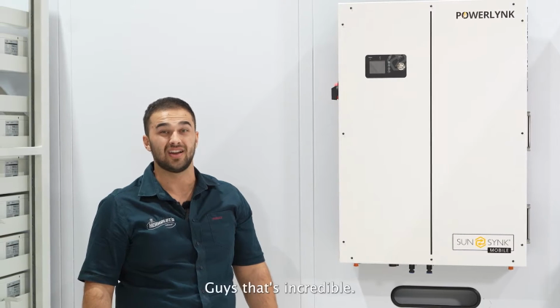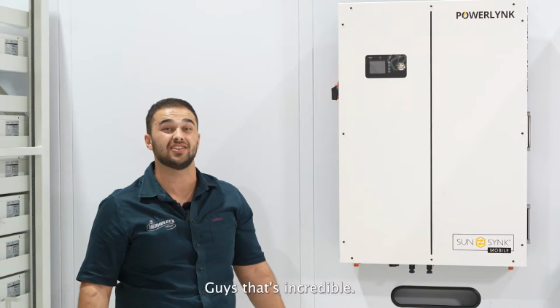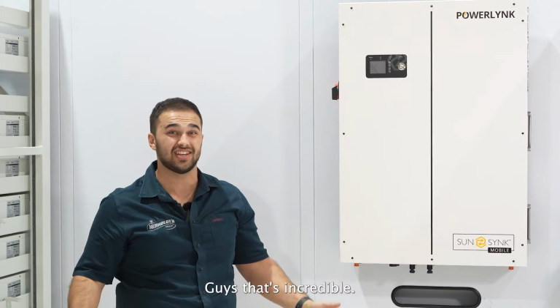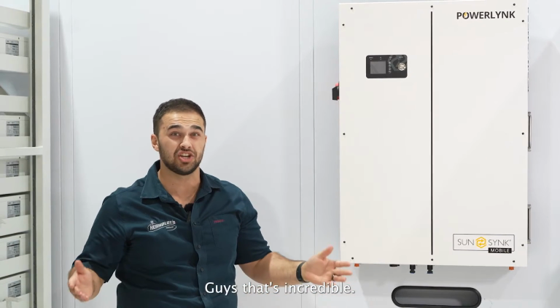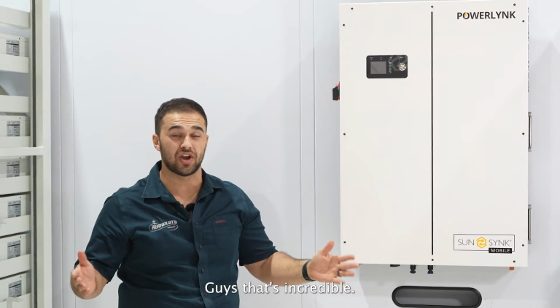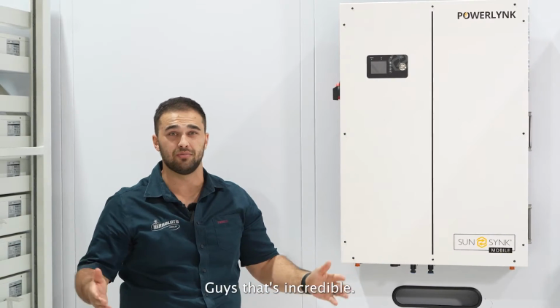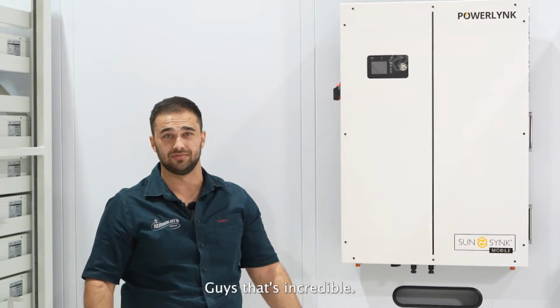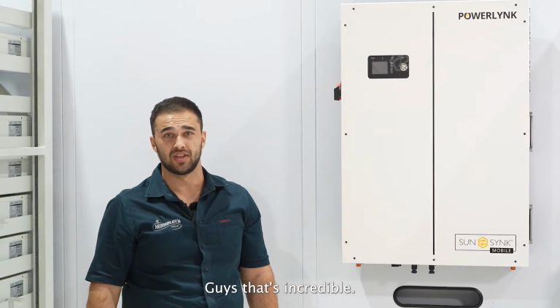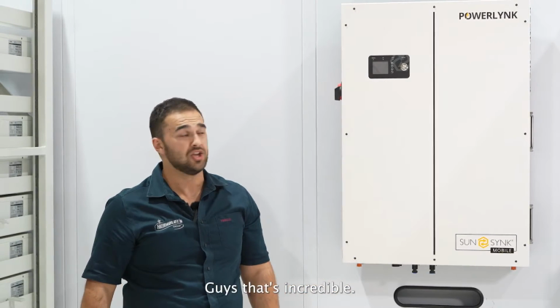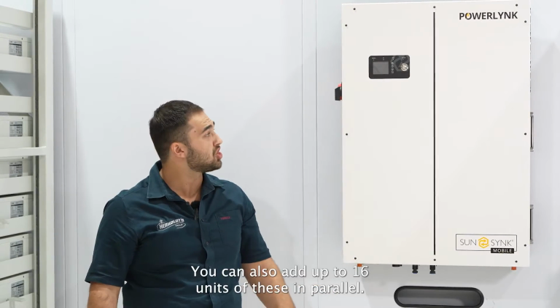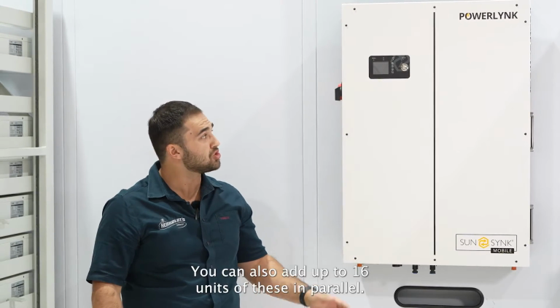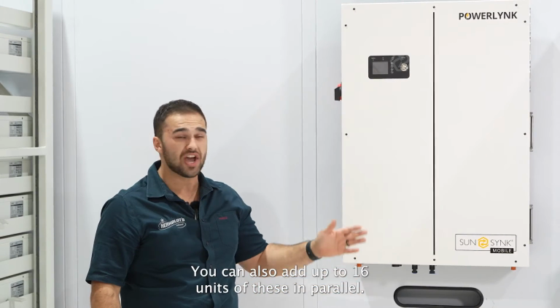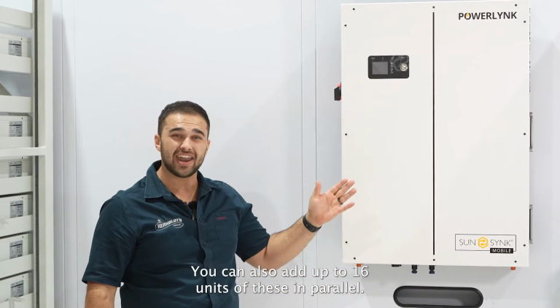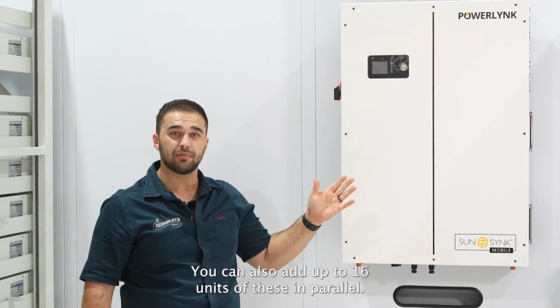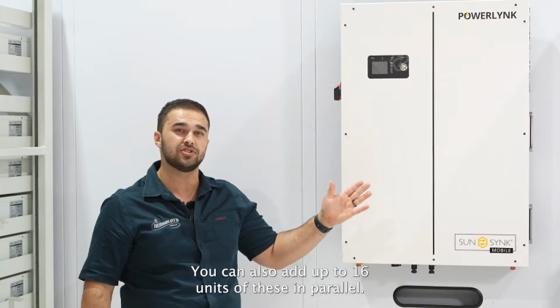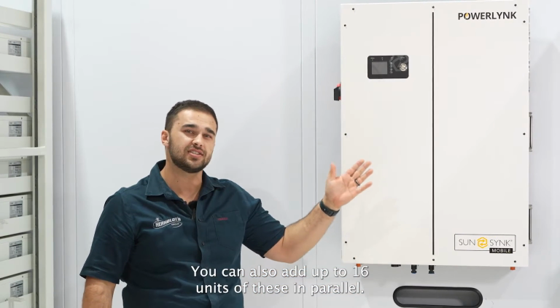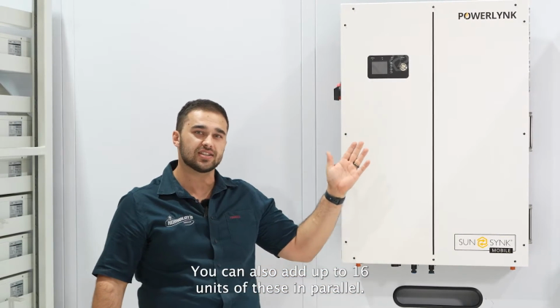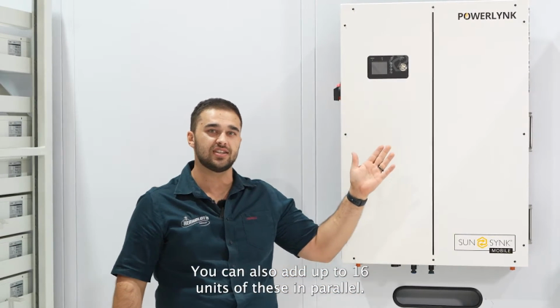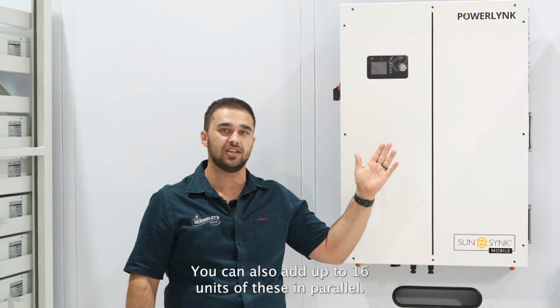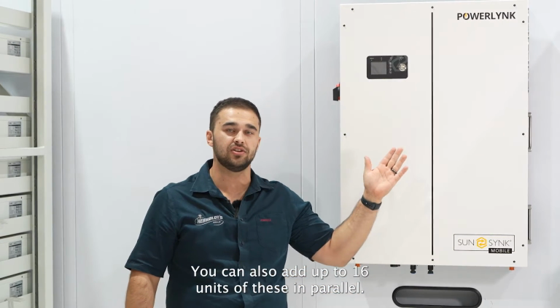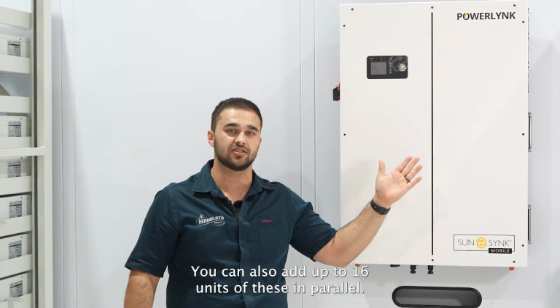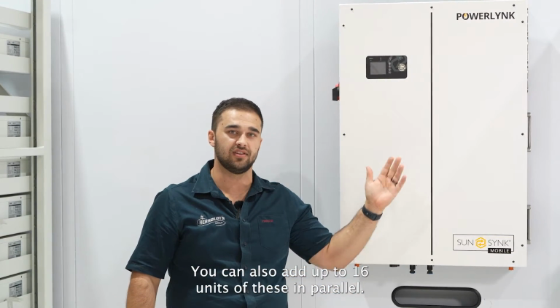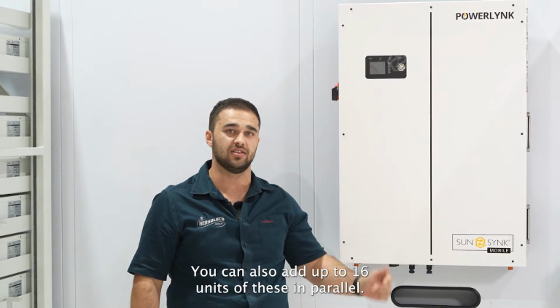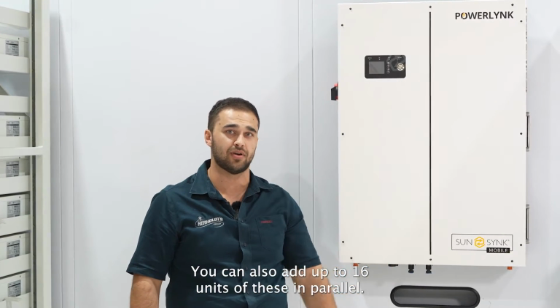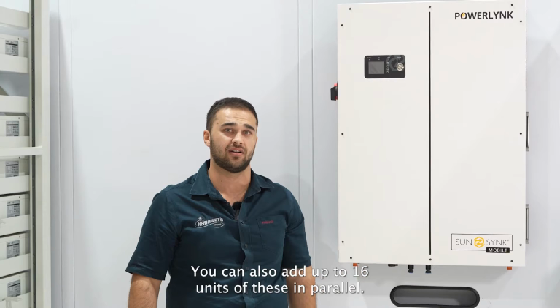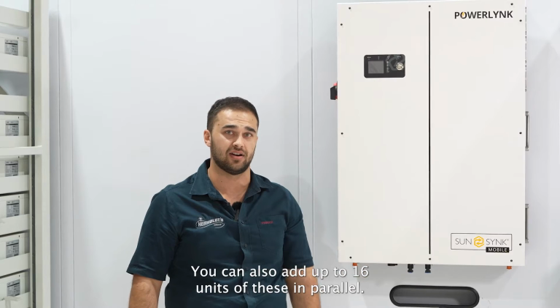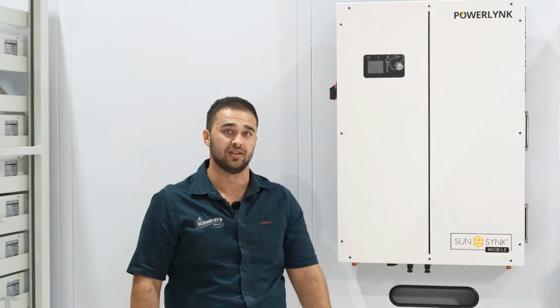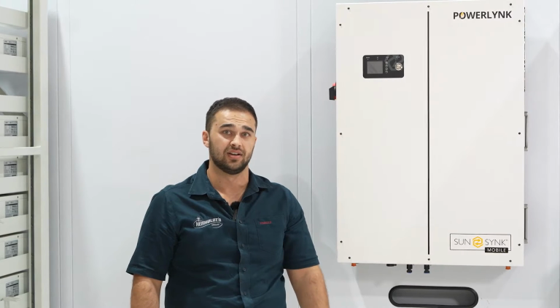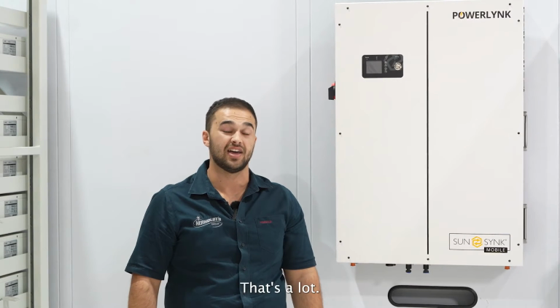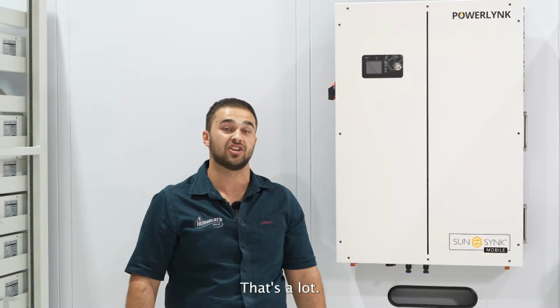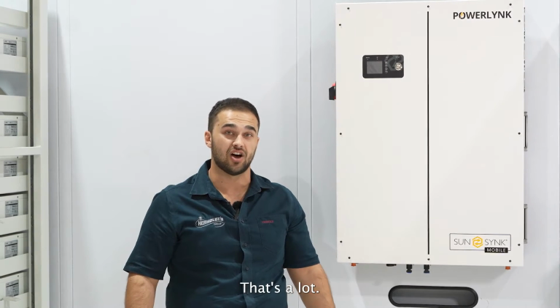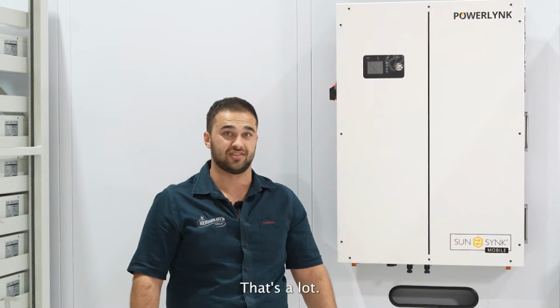Guys, that's incredible. You can also add up to 16 units of these in parallel. That's a lot.